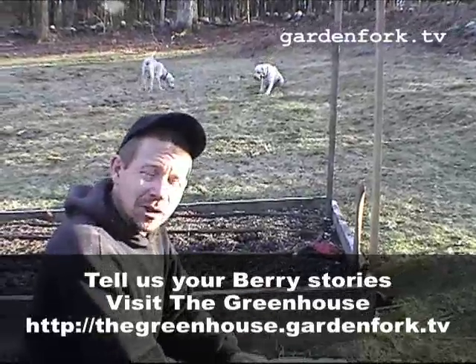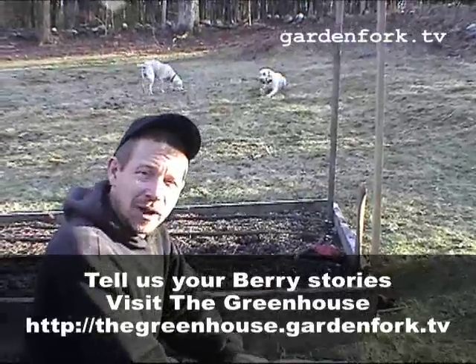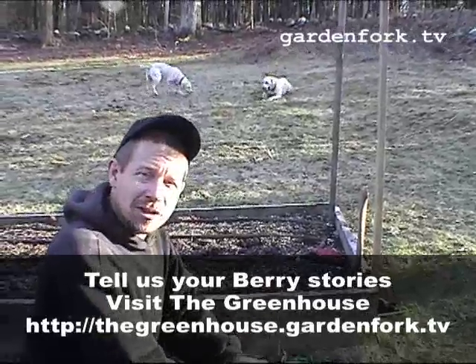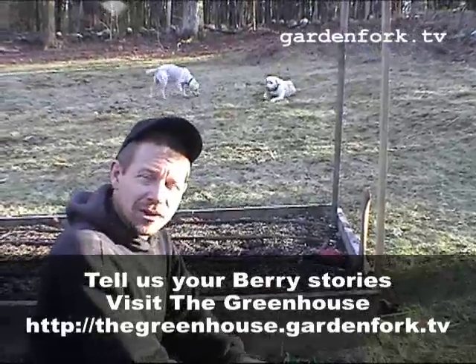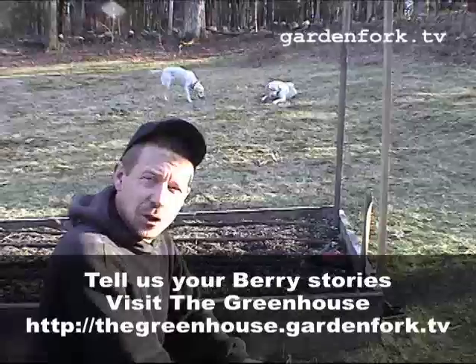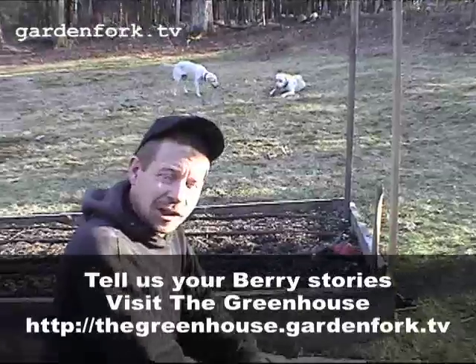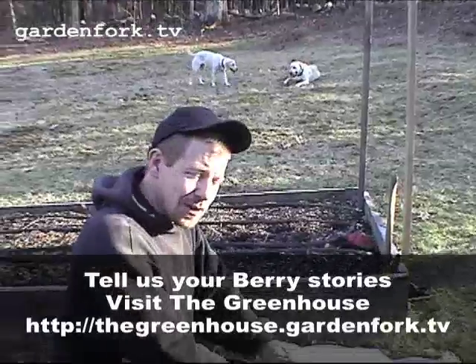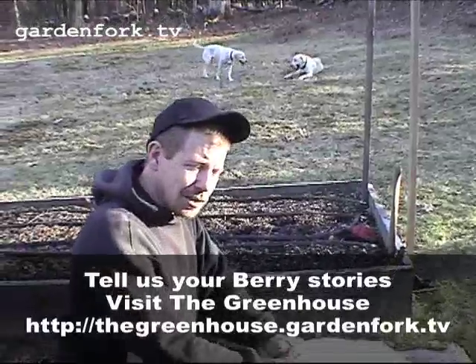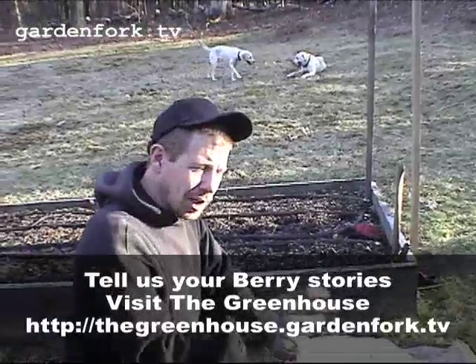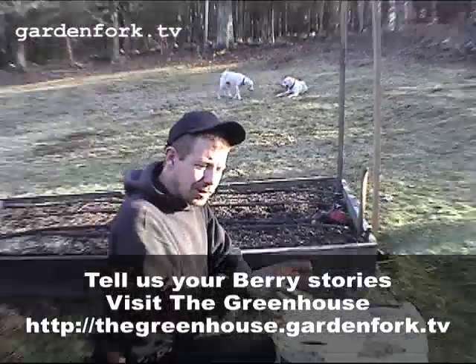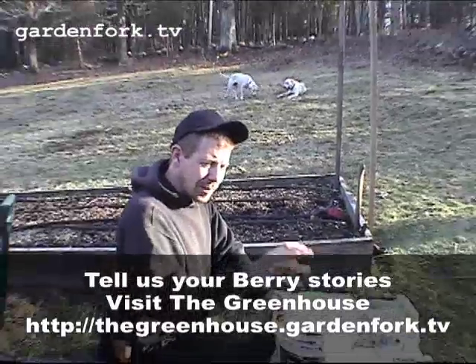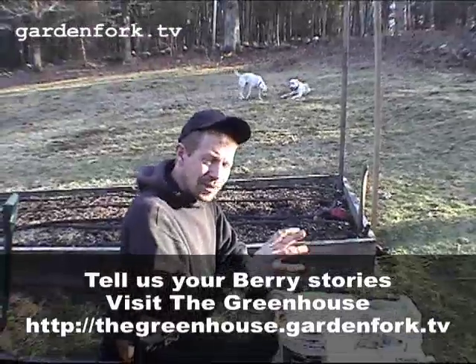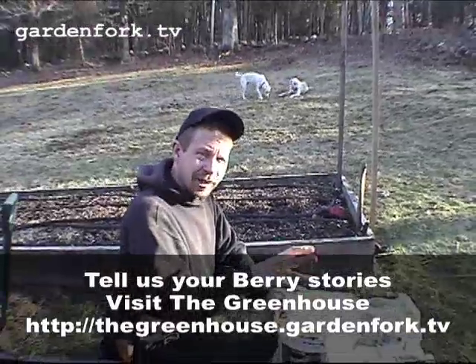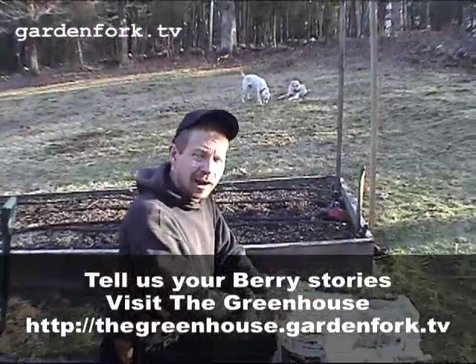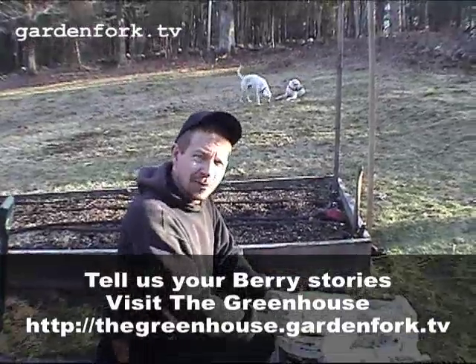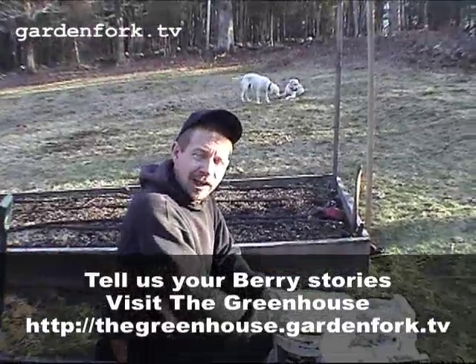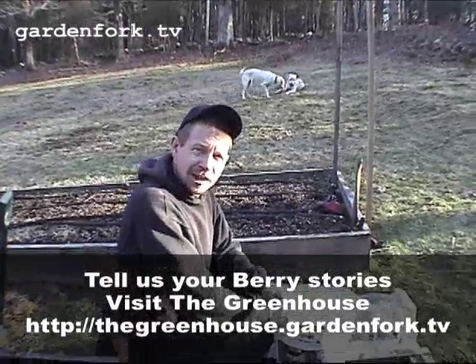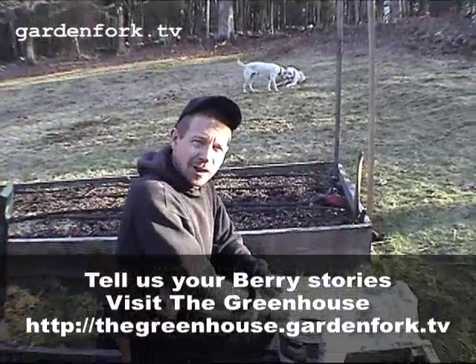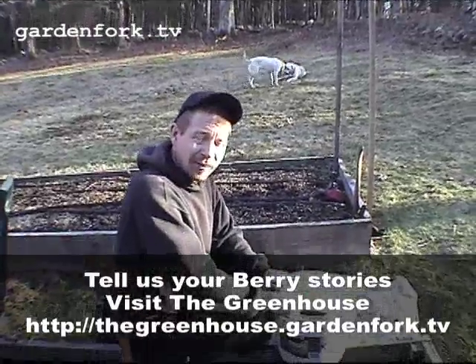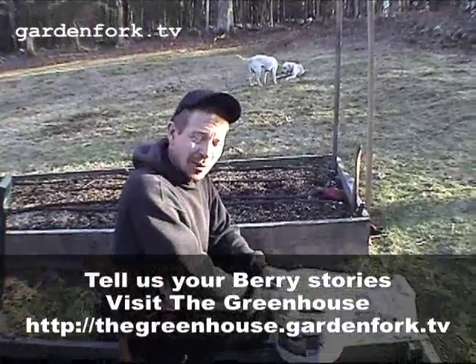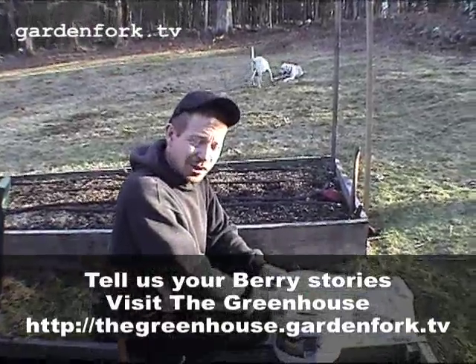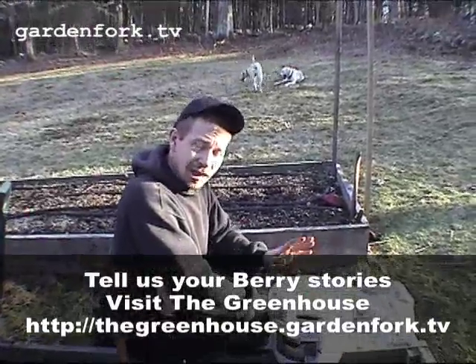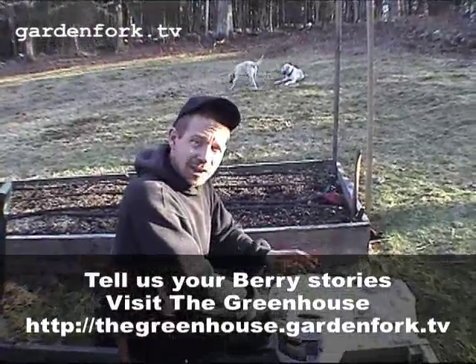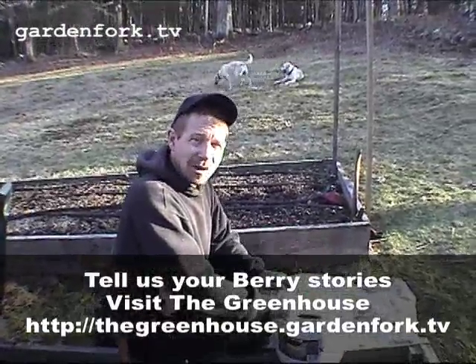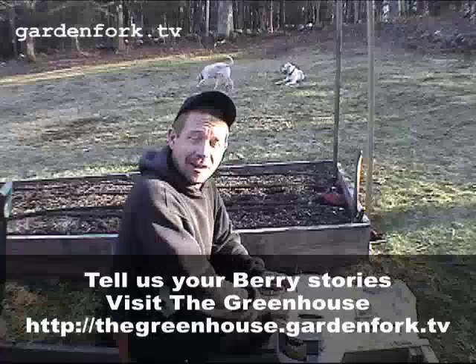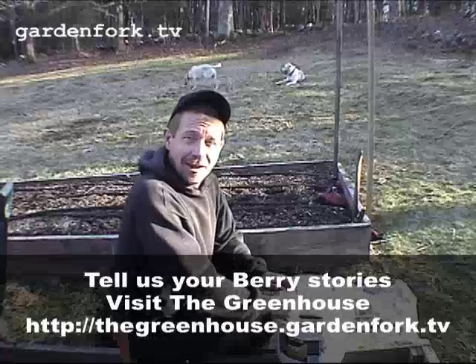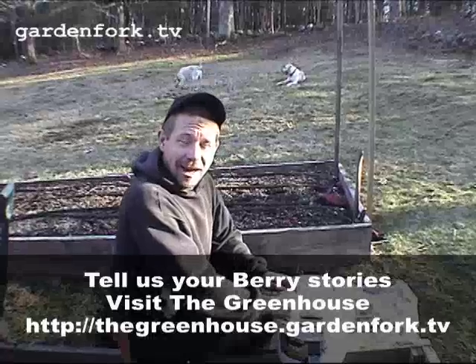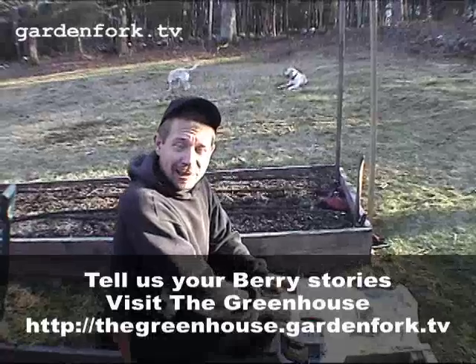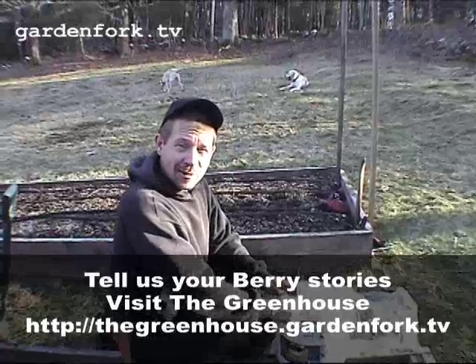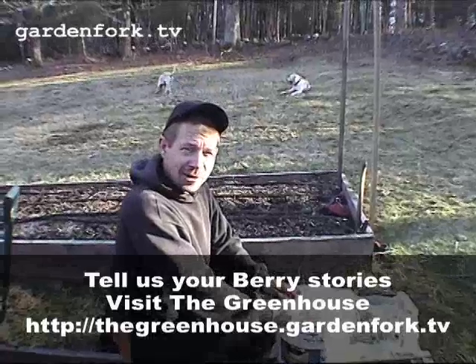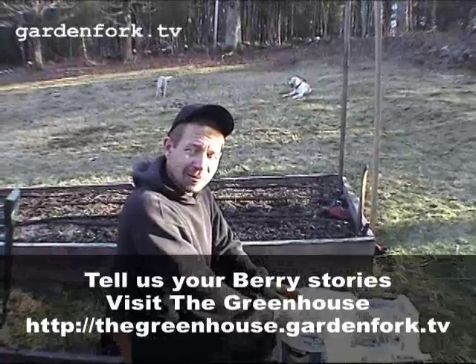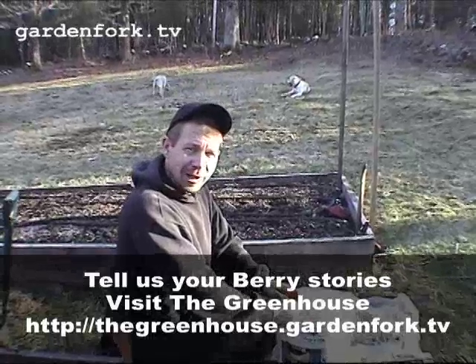Tell your friends about the show. Please visit www.gardenfork.tv. If you have any questions, send us an email. Thanks for watching.